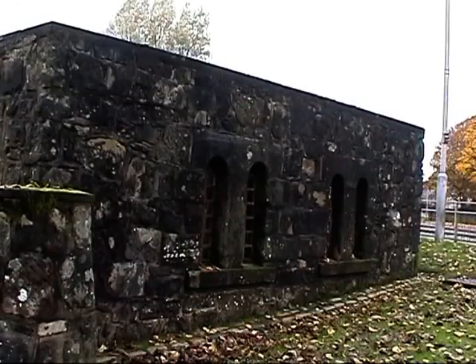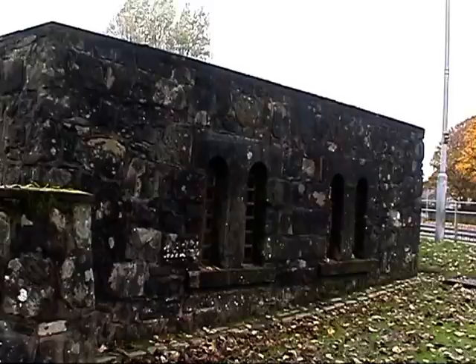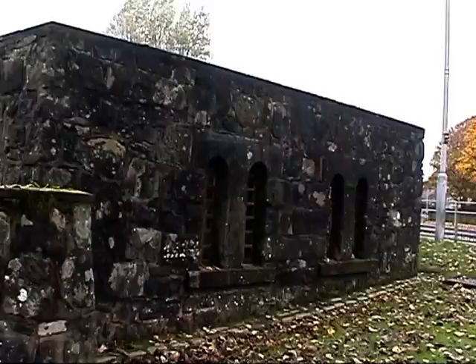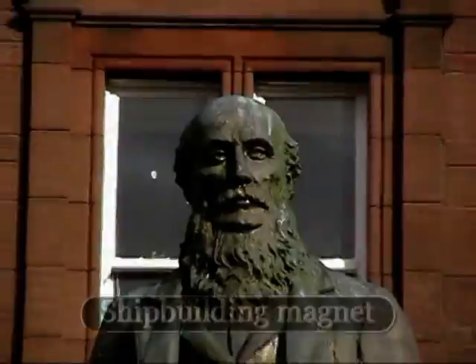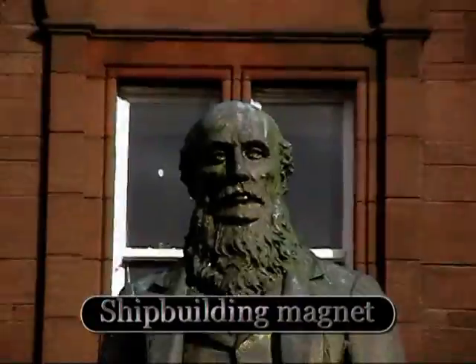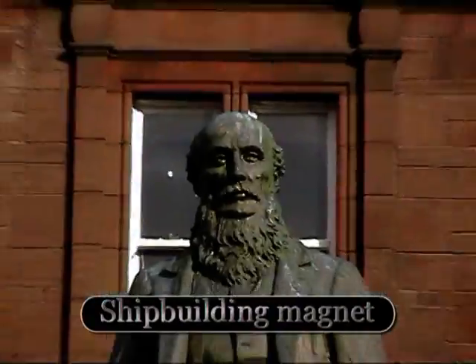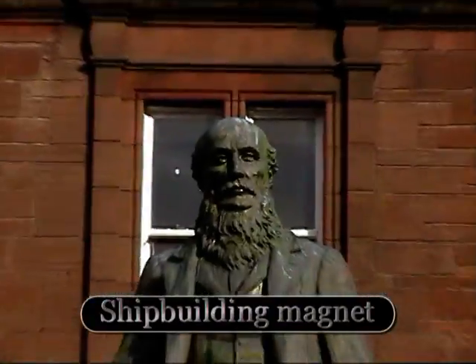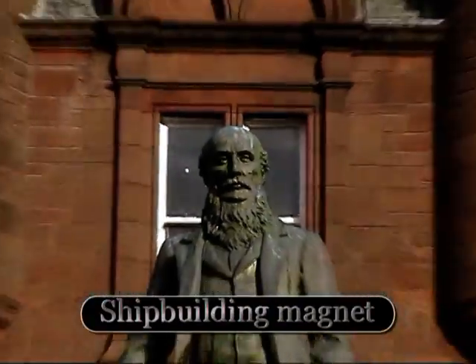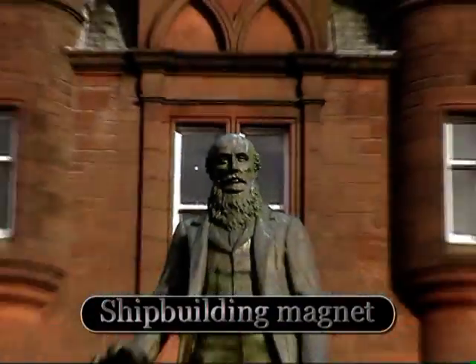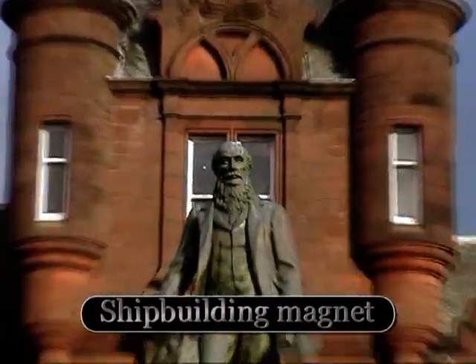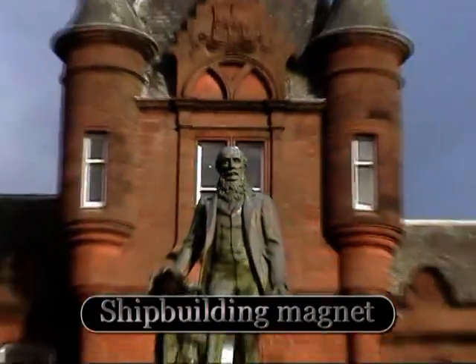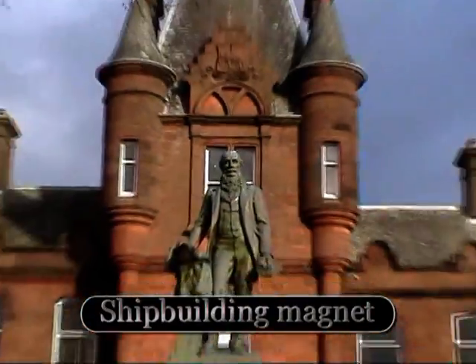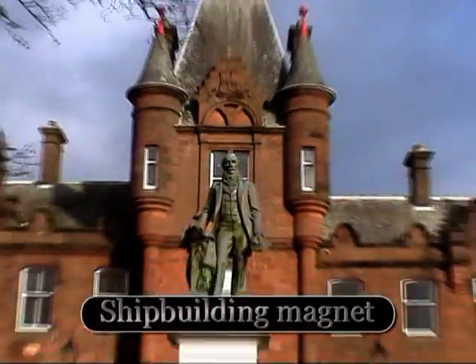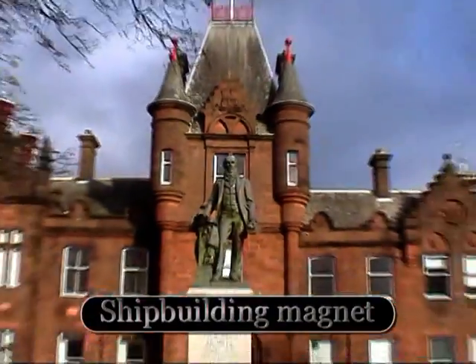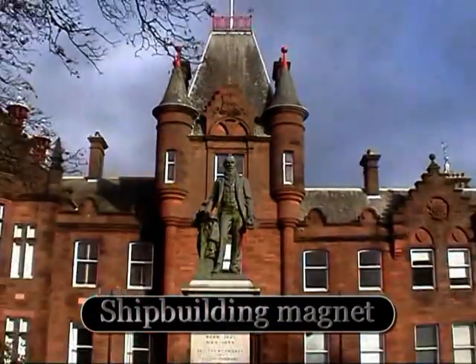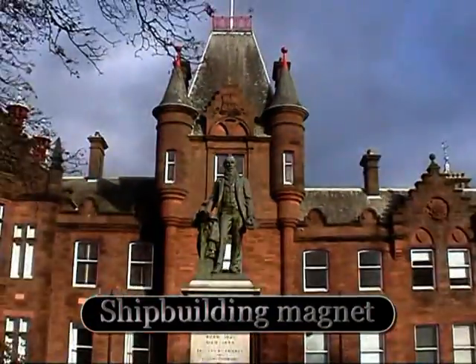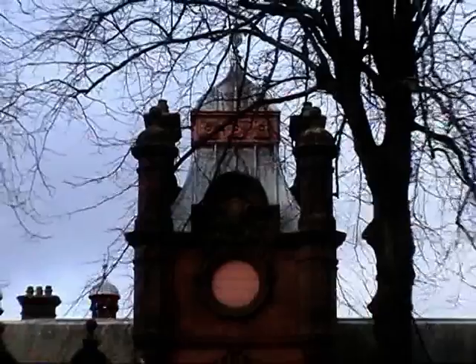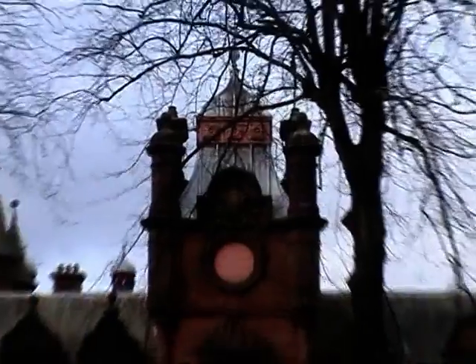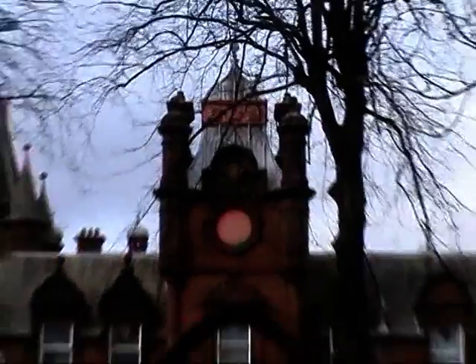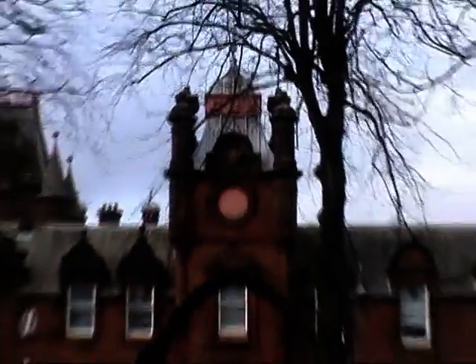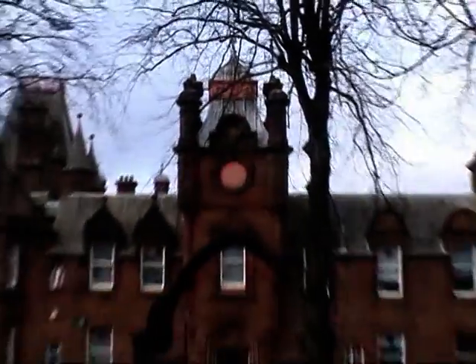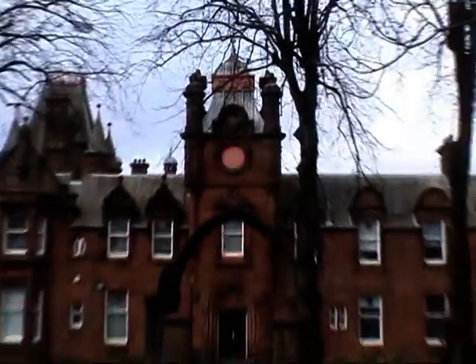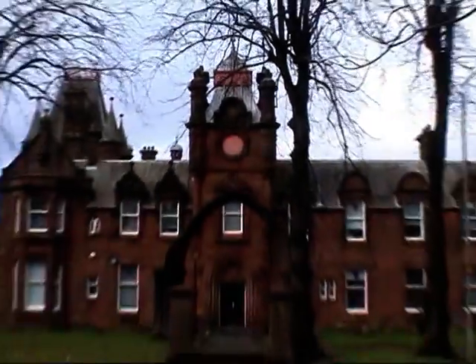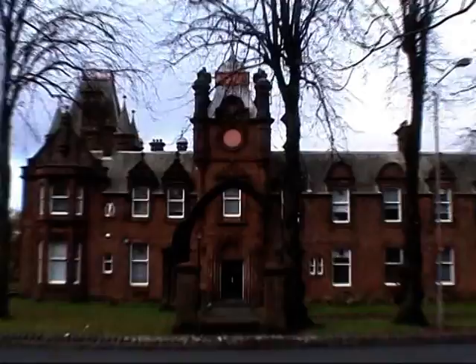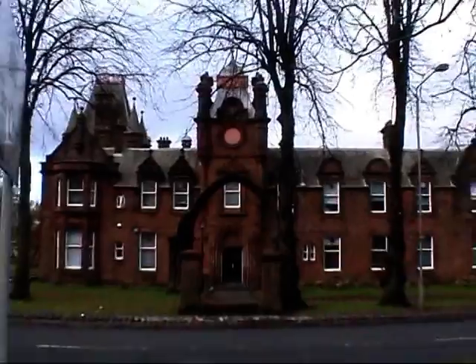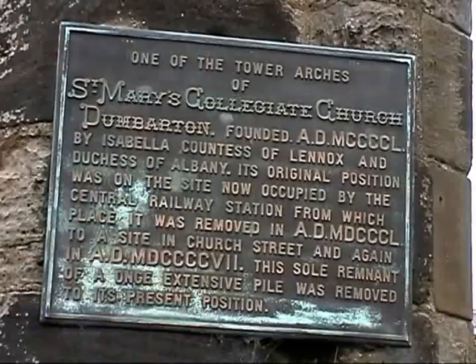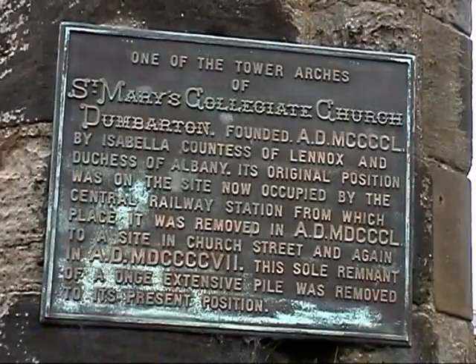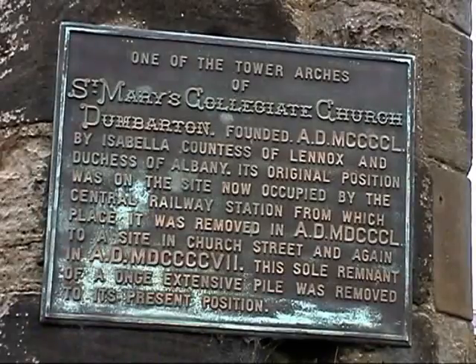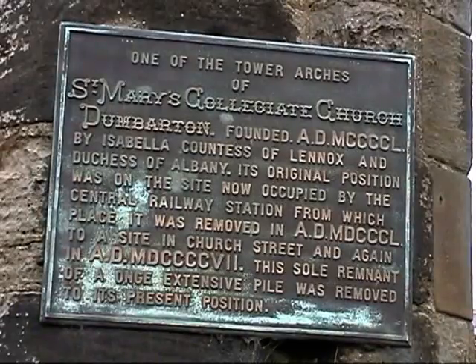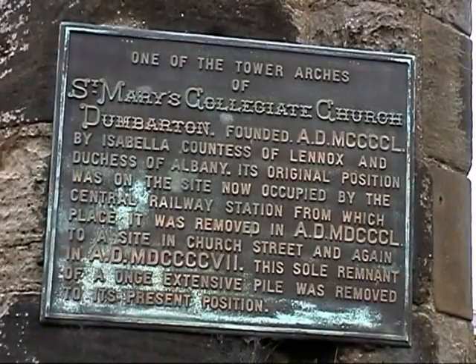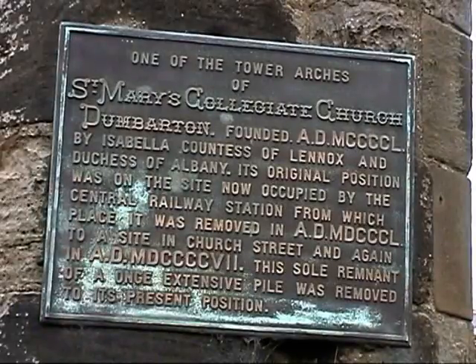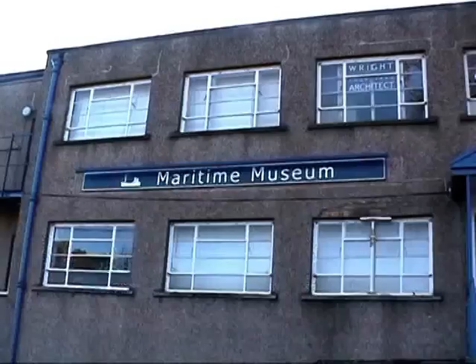Outside the municipal buildings stands the statue of Peter Denny, at the side of the tower arches of St Mary's Church.